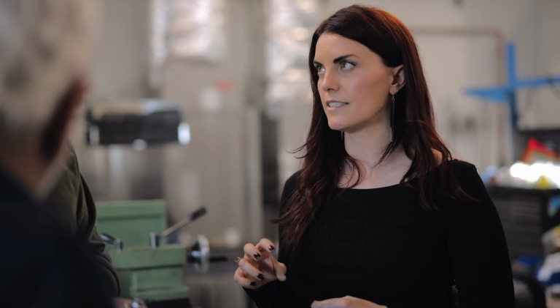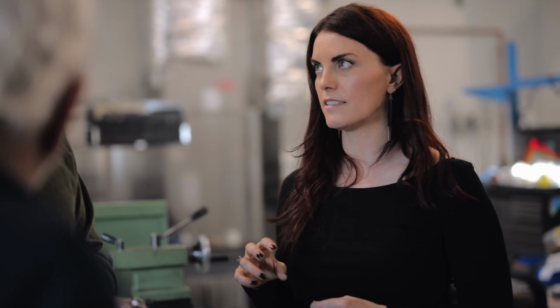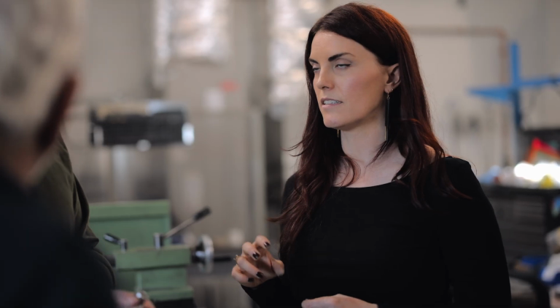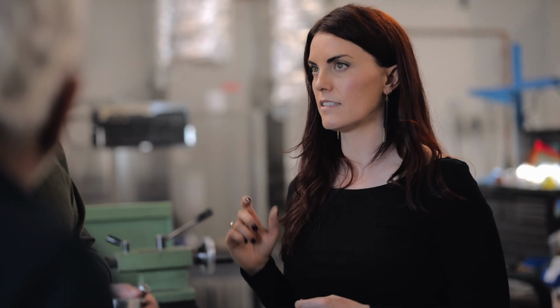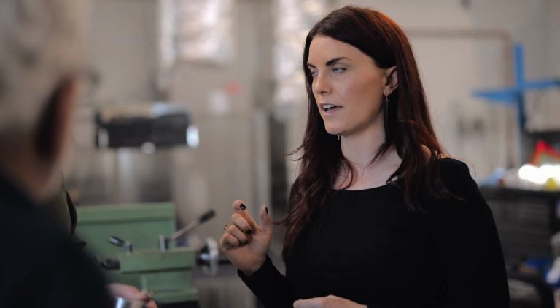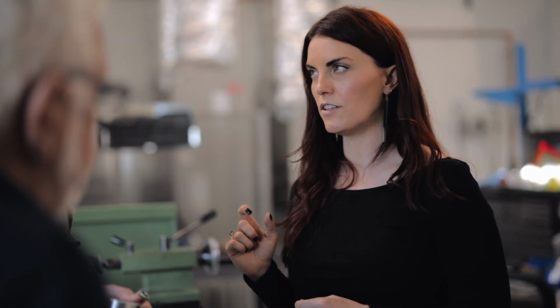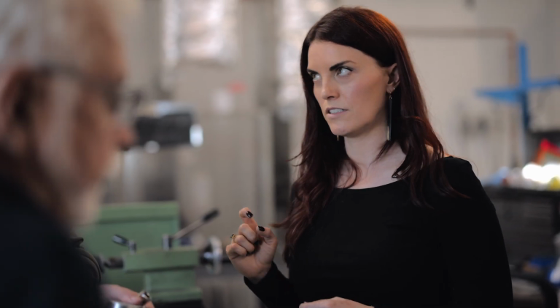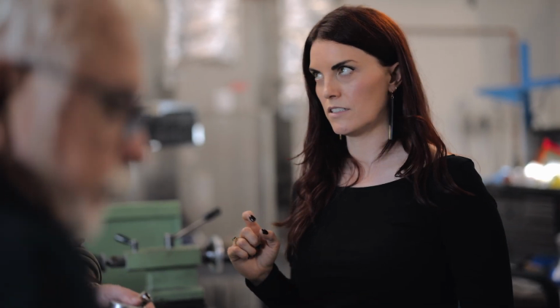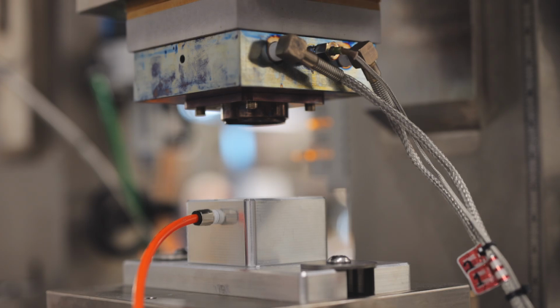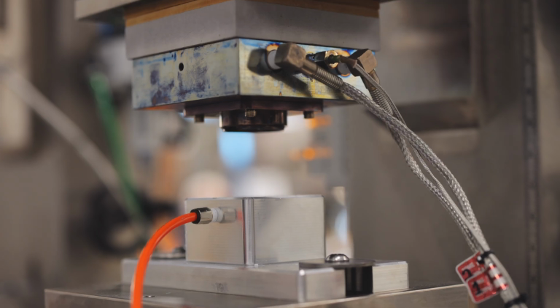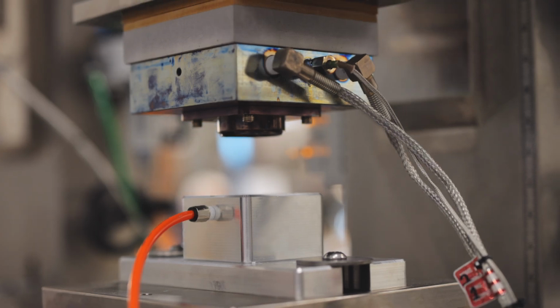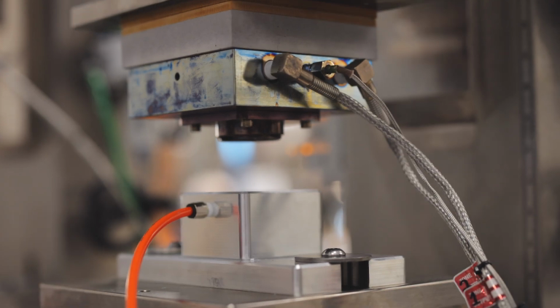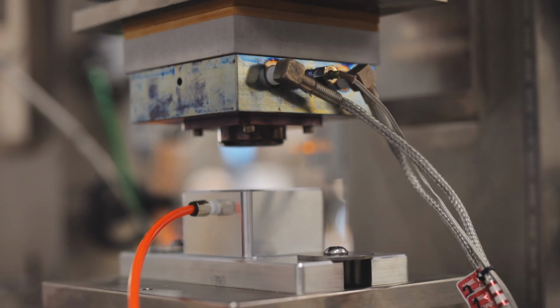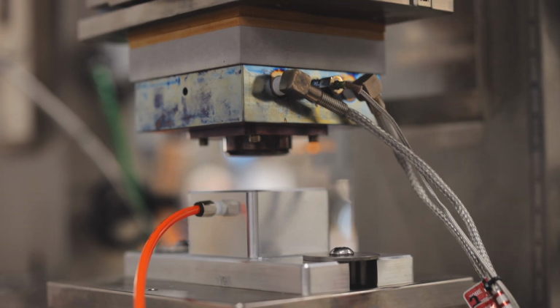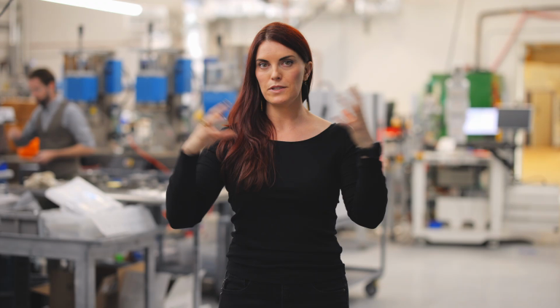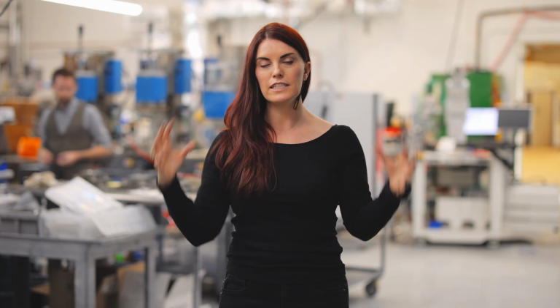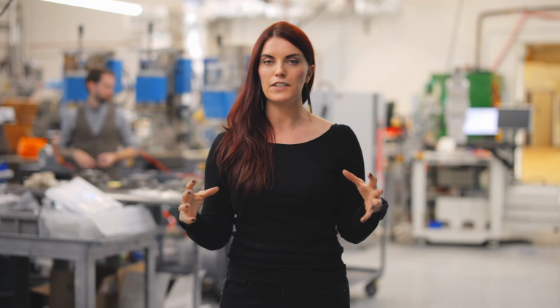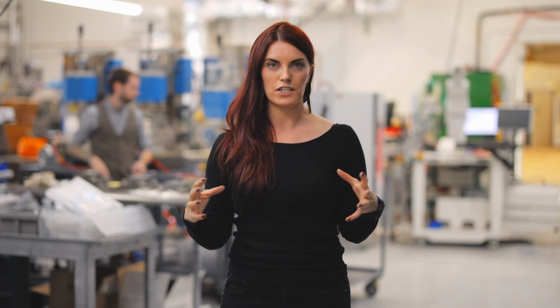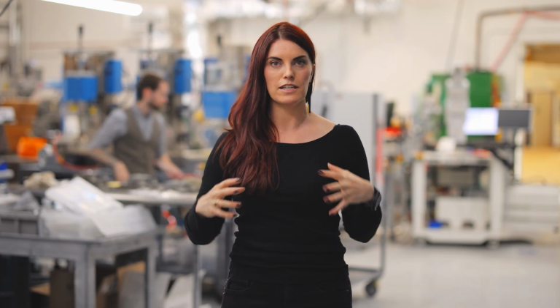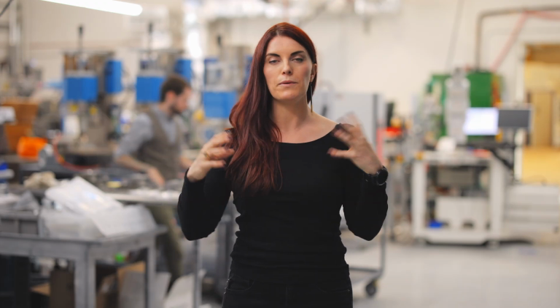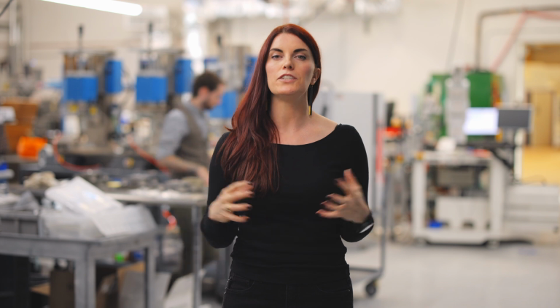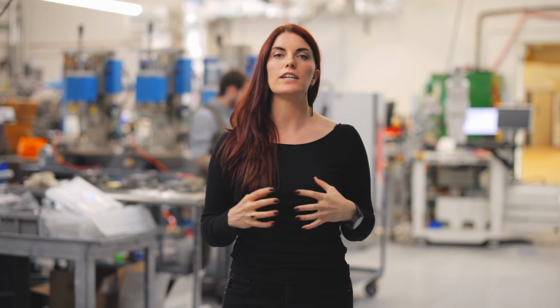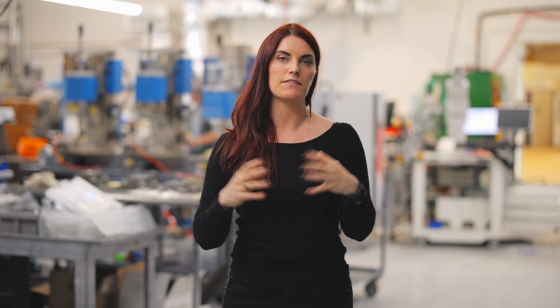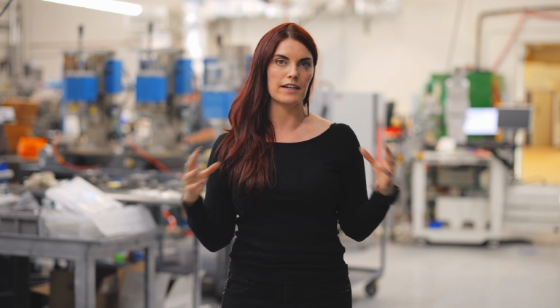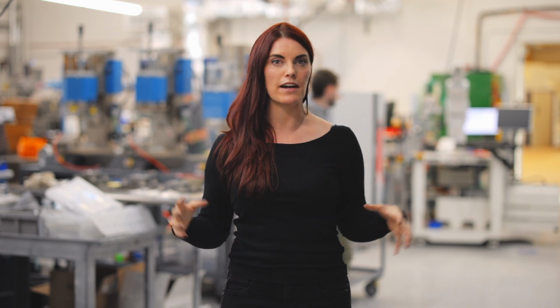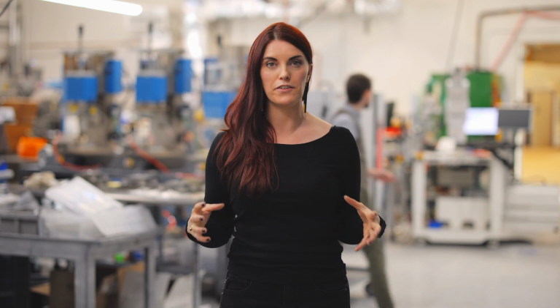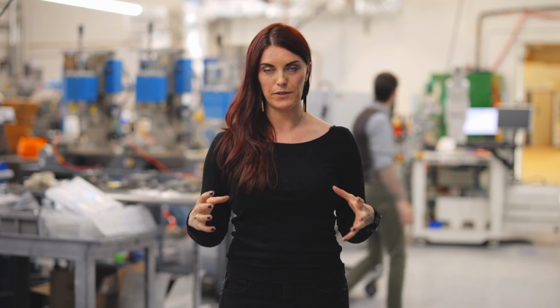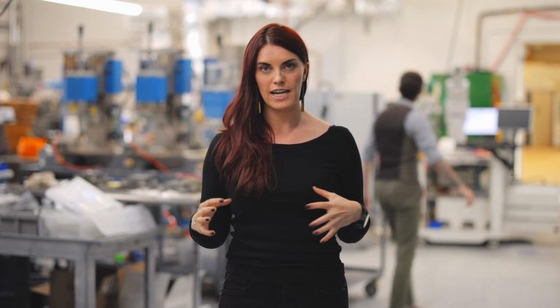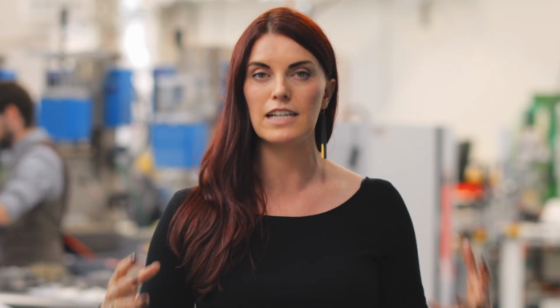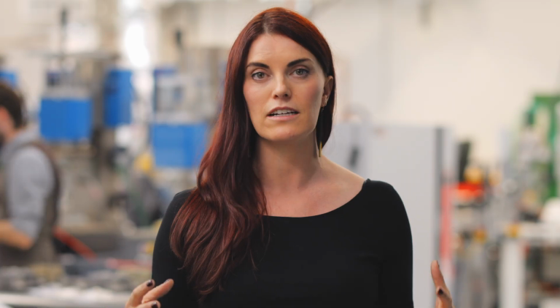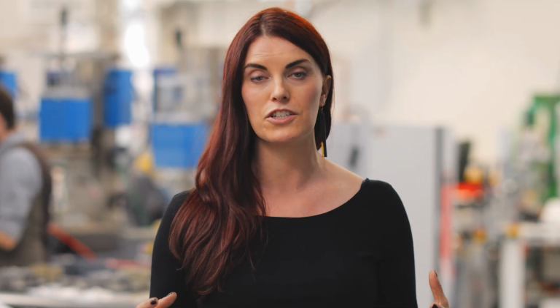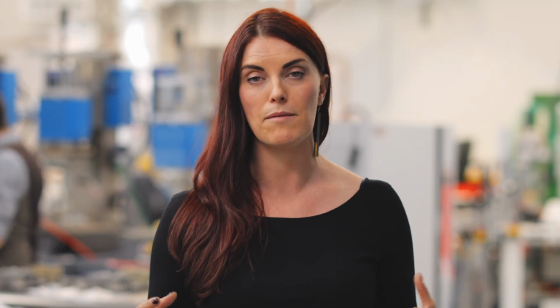We essentially get a challenge: this device doesn't exist with these features, and we need you guys to figure out how to do it. That's our job.